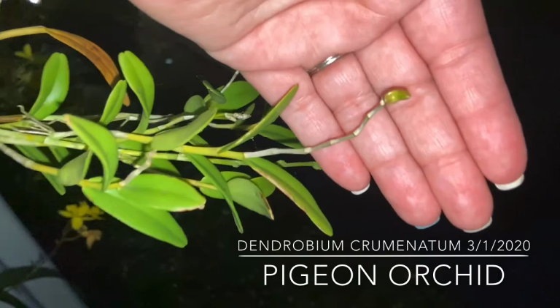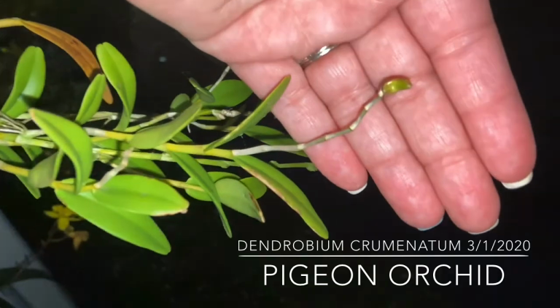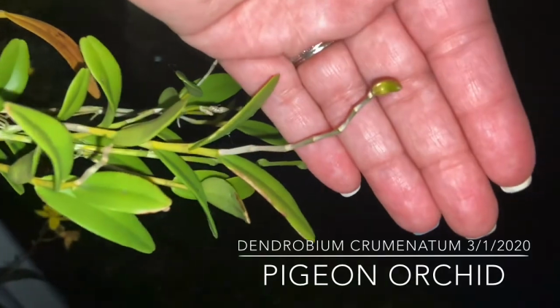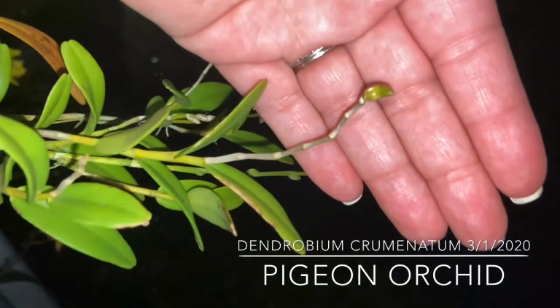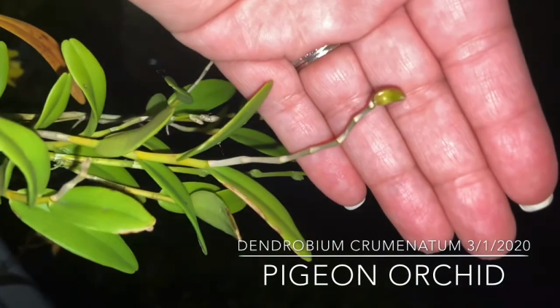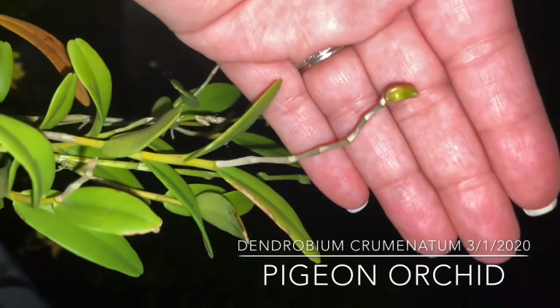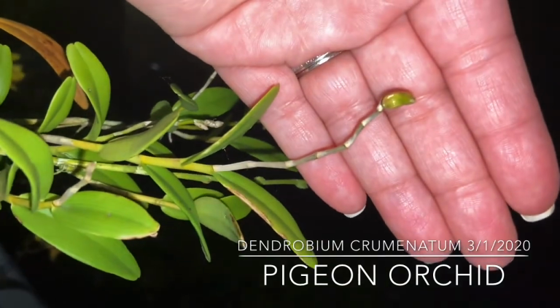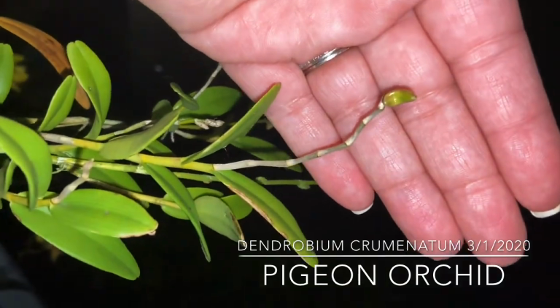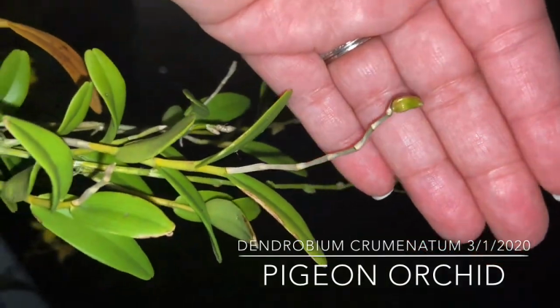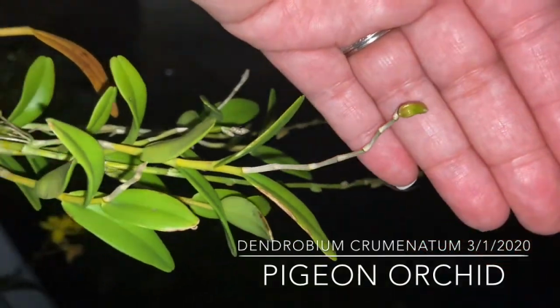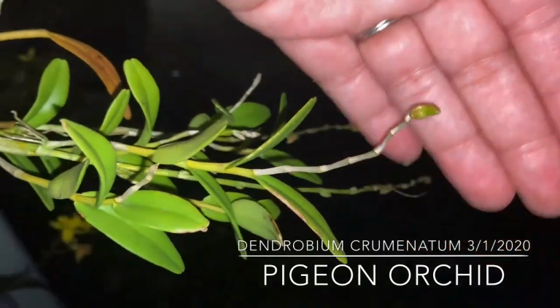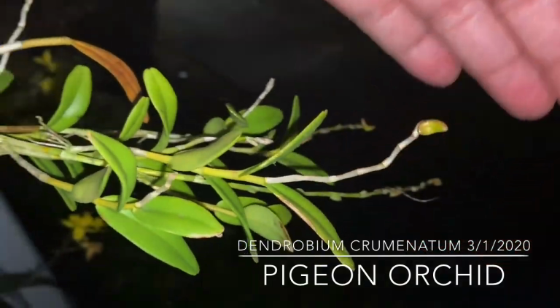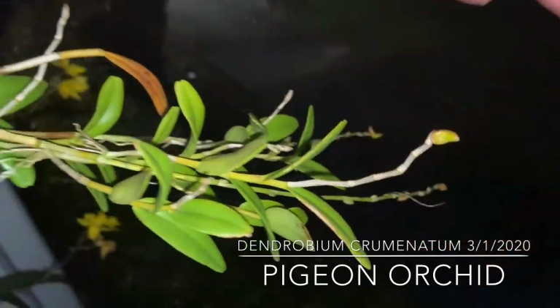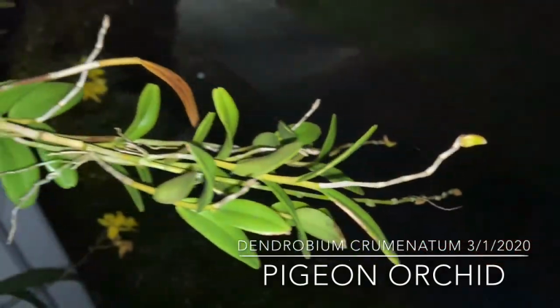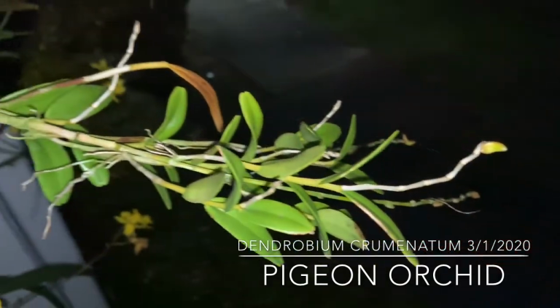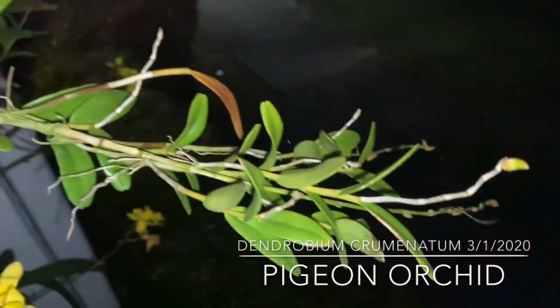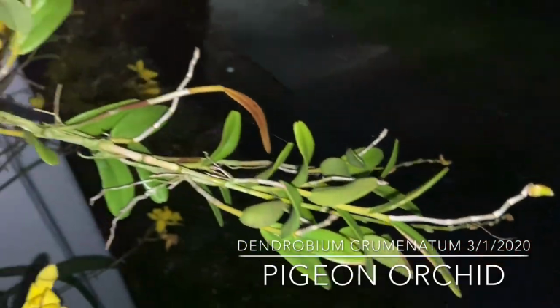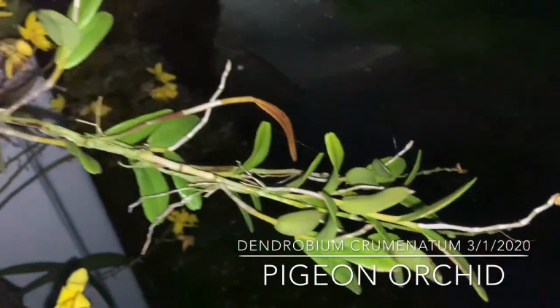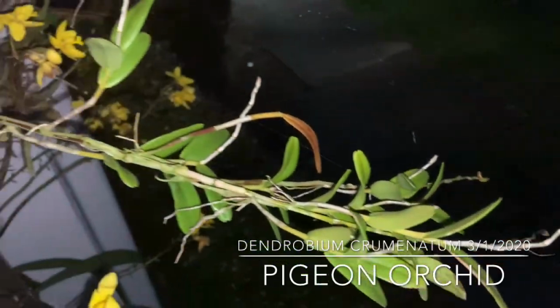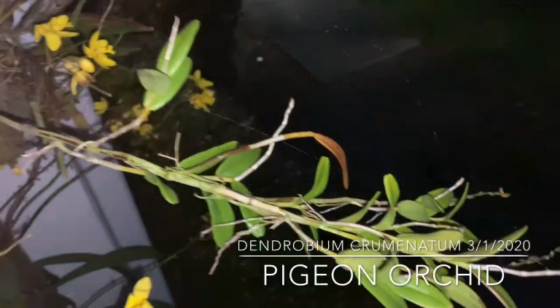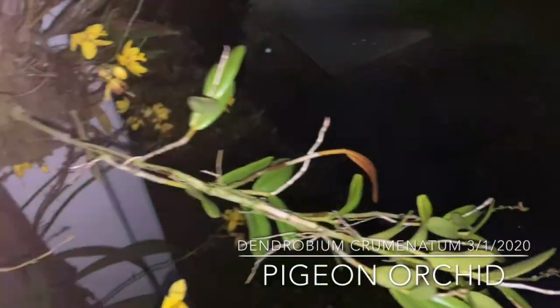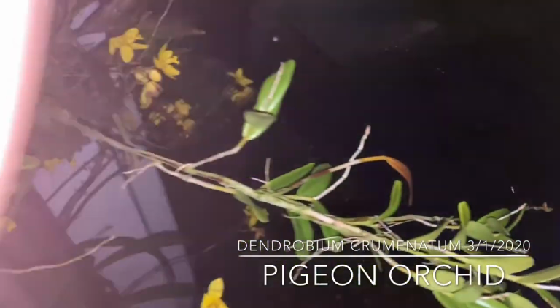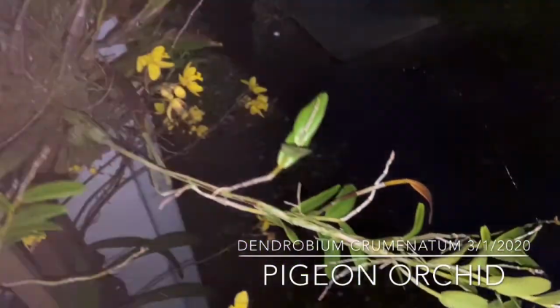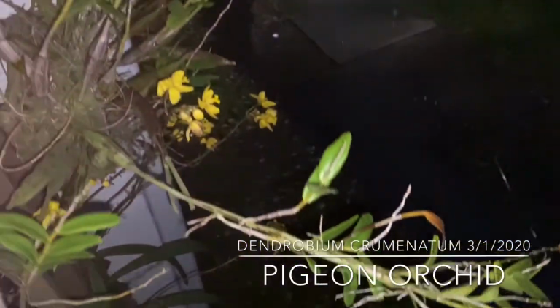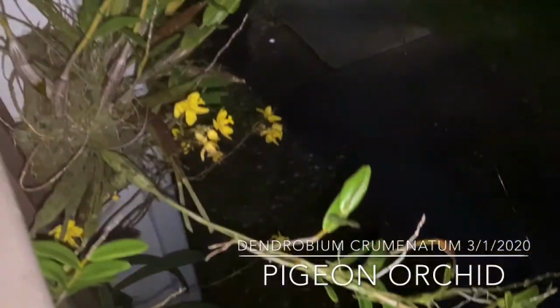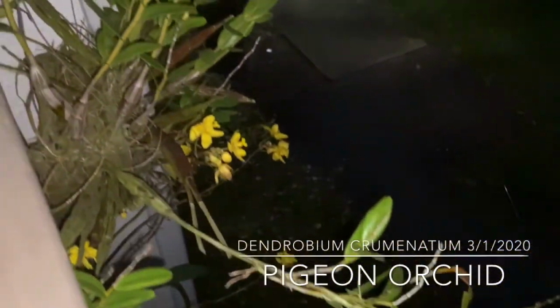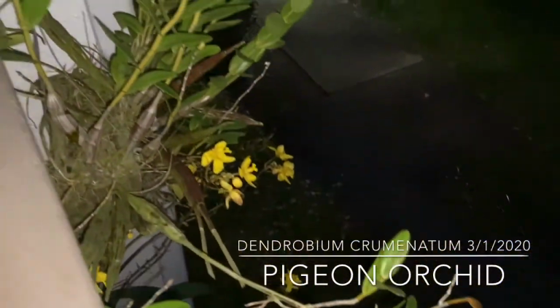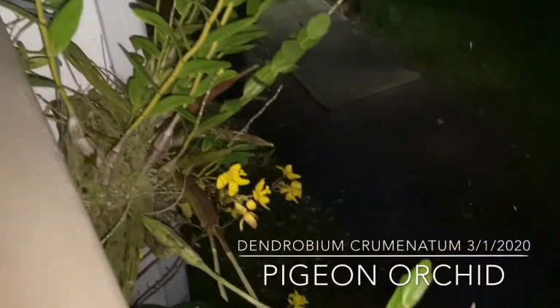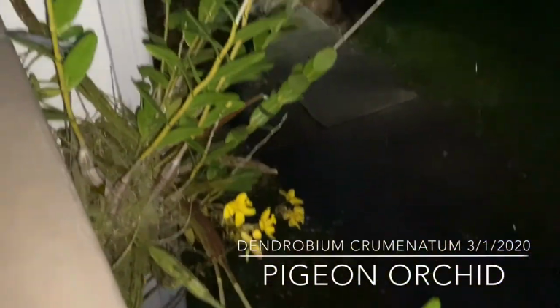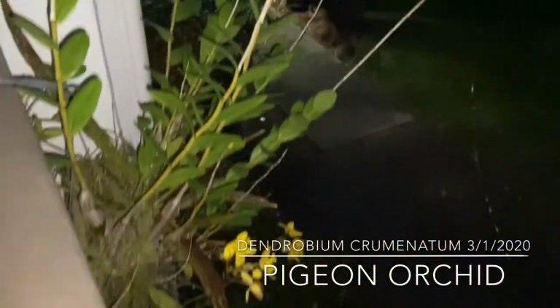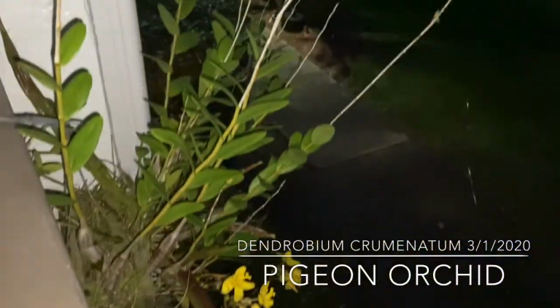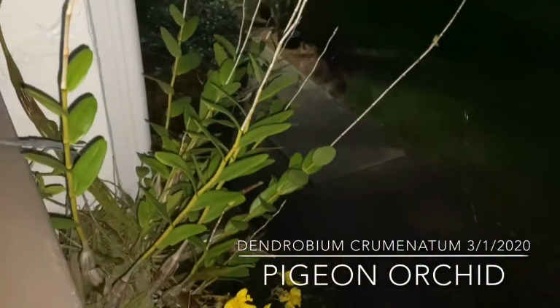They're really tiny, but they're very fragrant and they only last about a day.